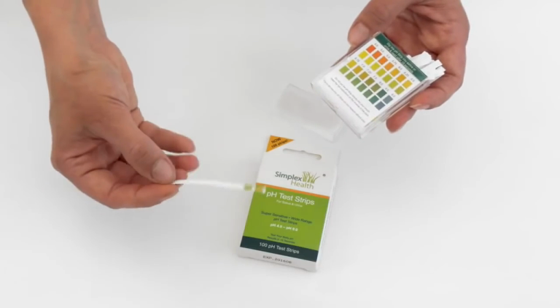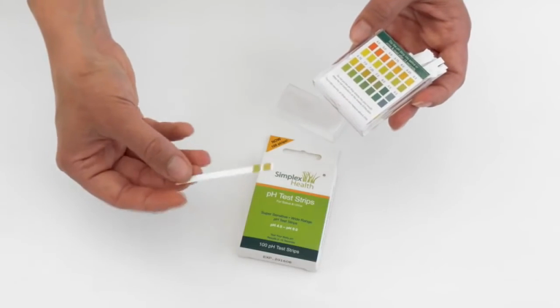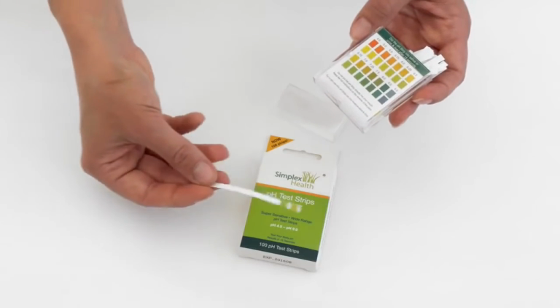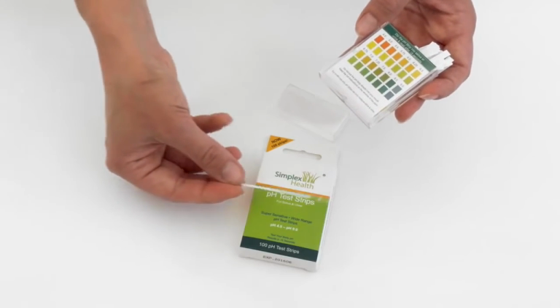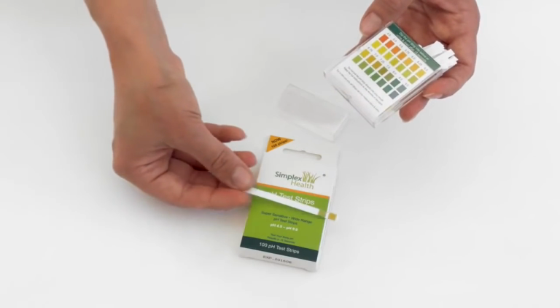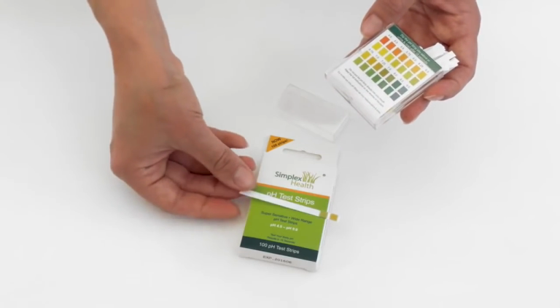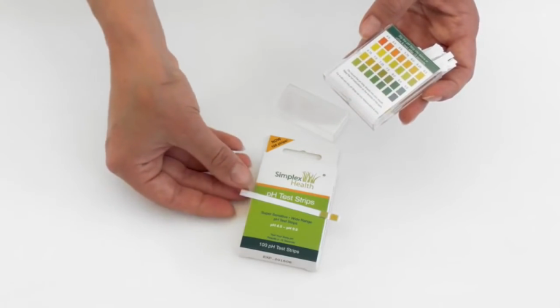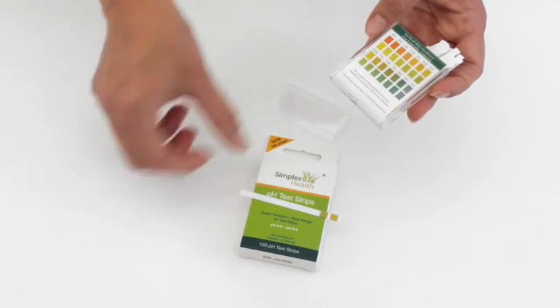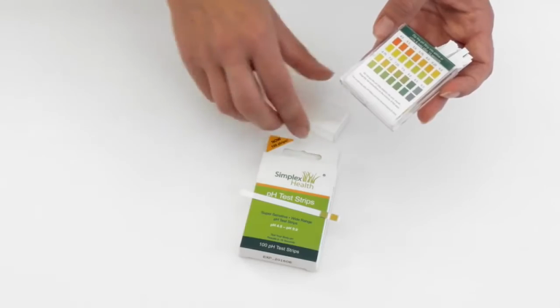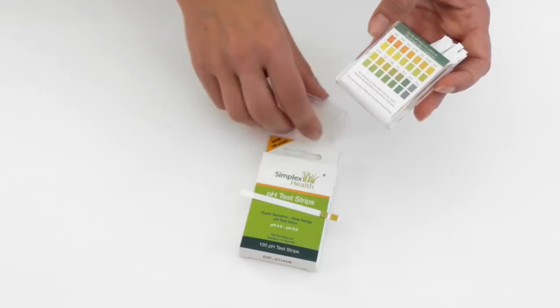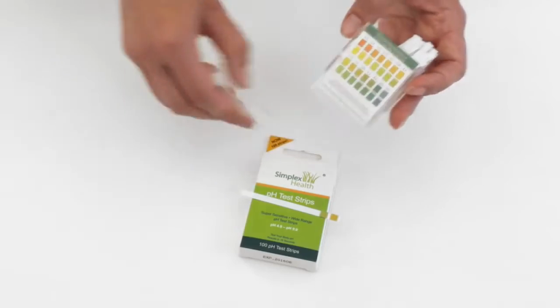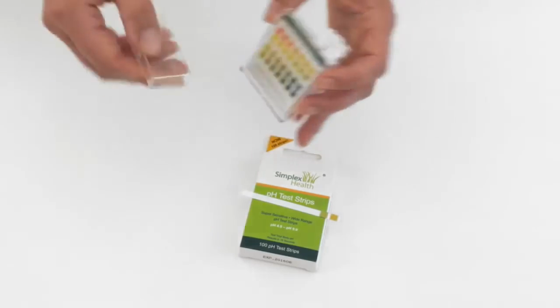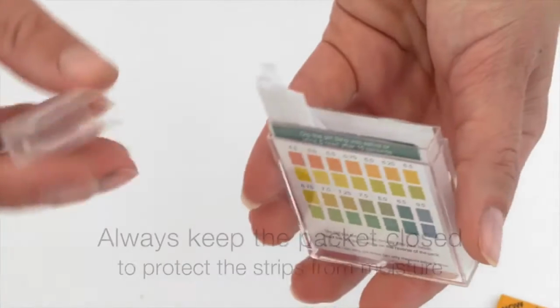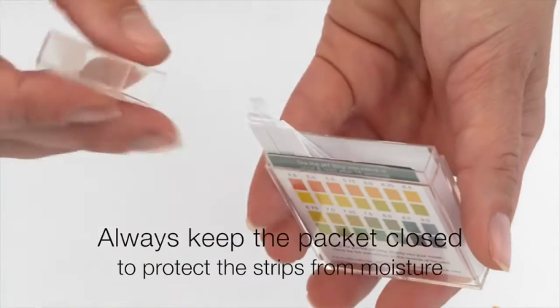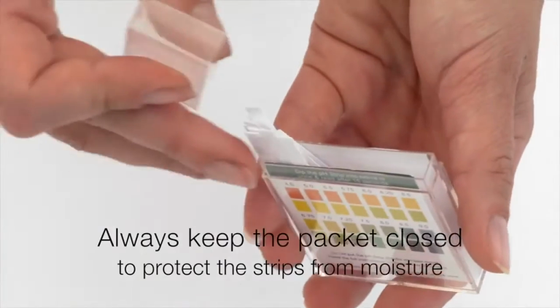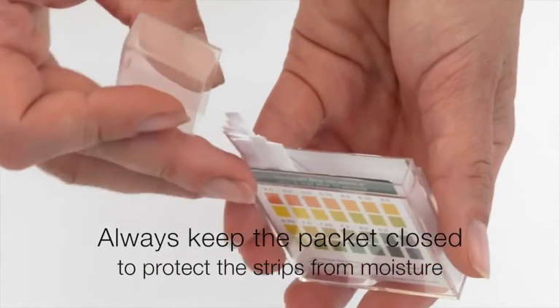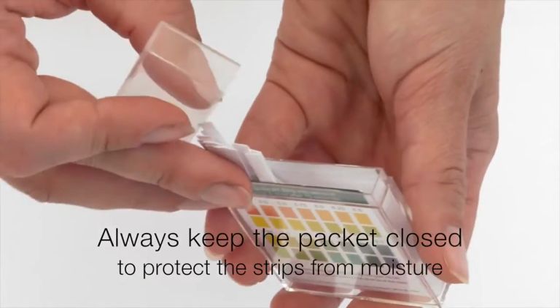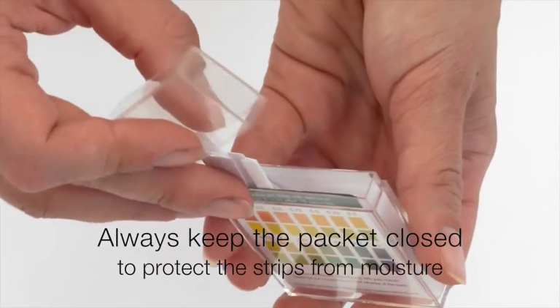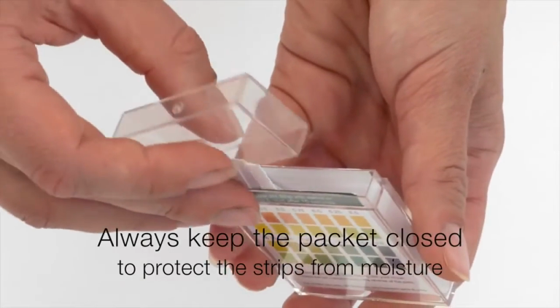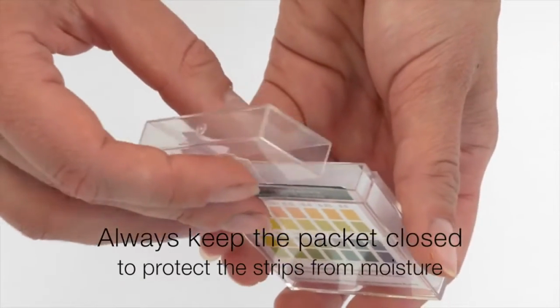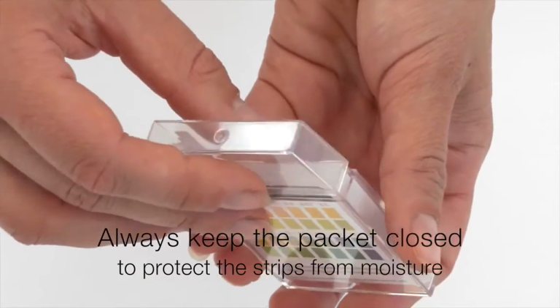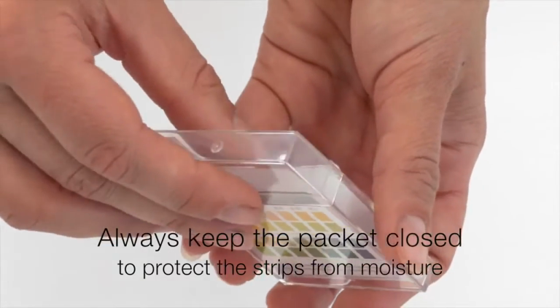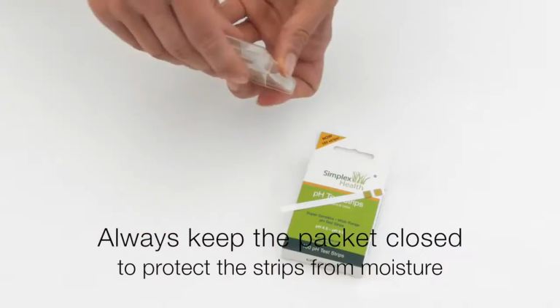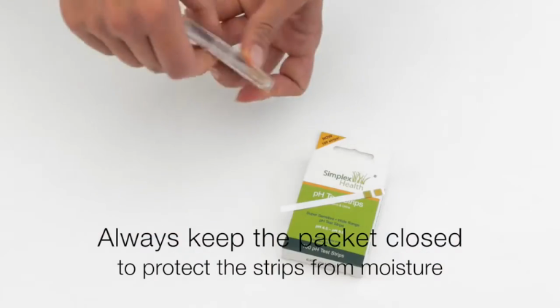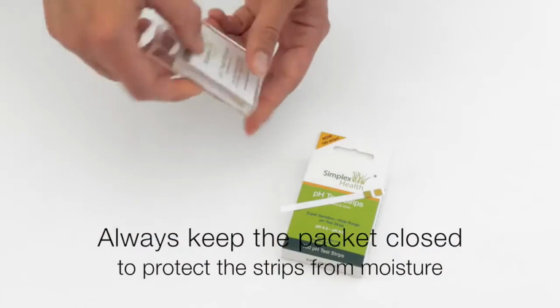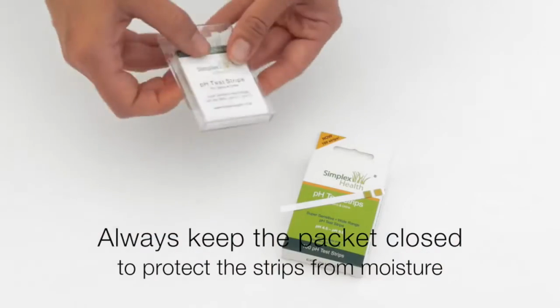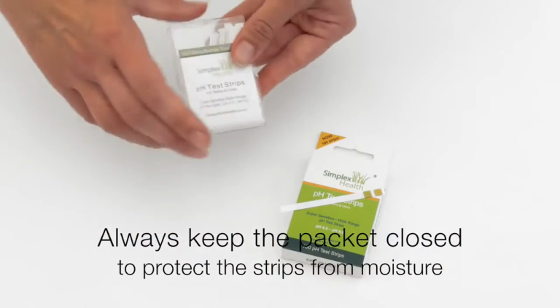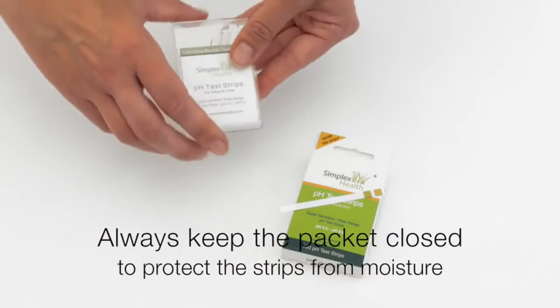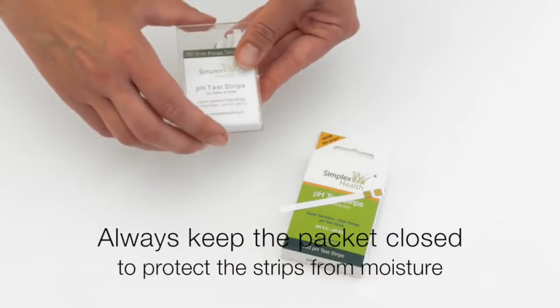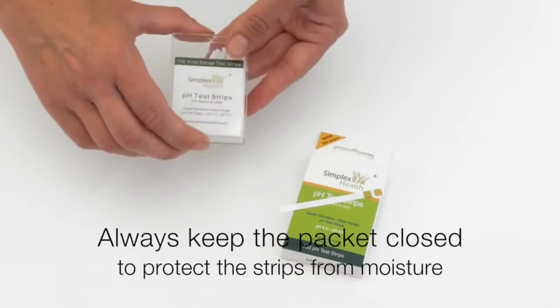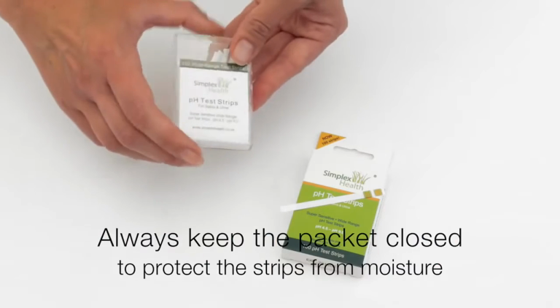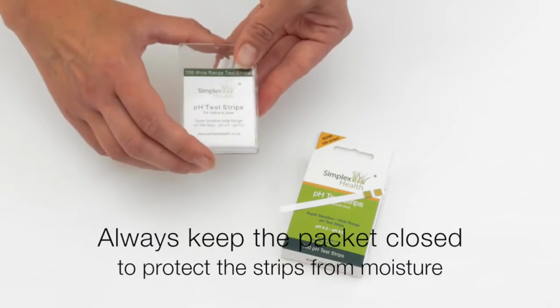When you've completed your test, close the packet back up and make sure the pH test strips are protected from humidity until the next use.